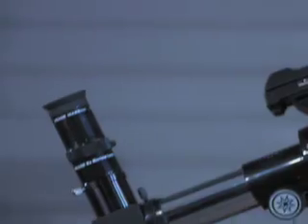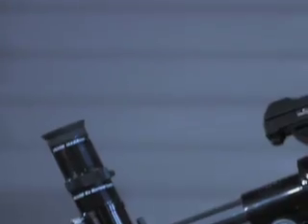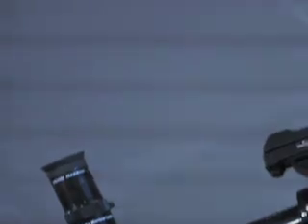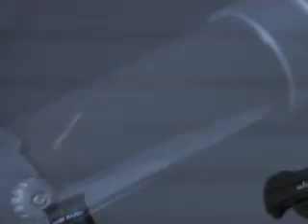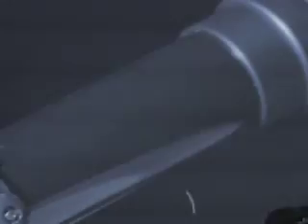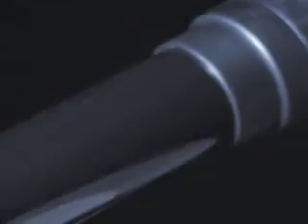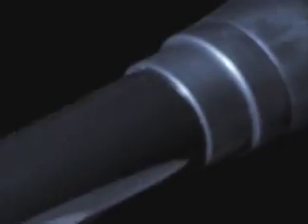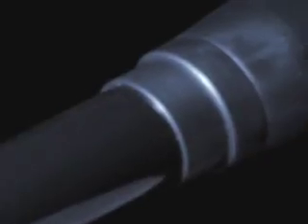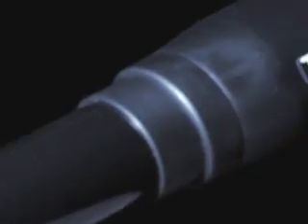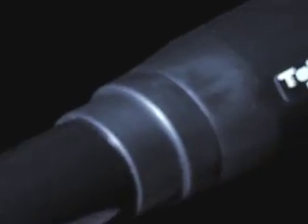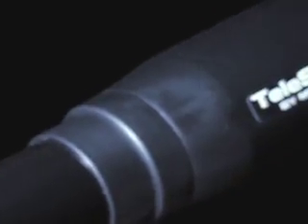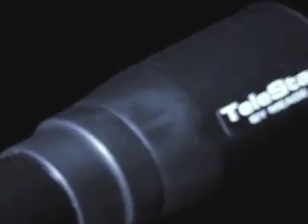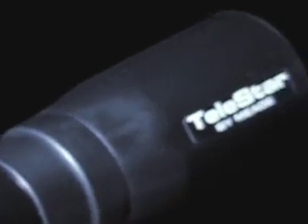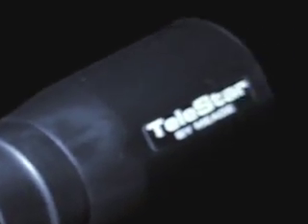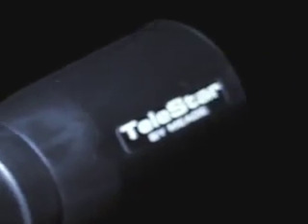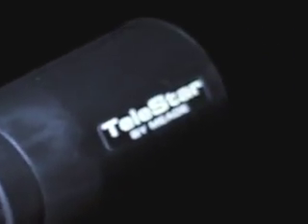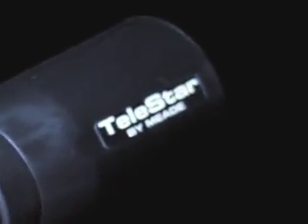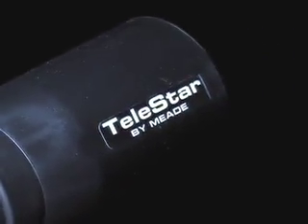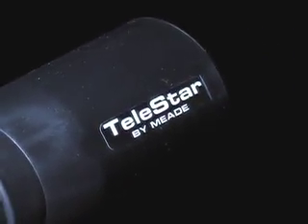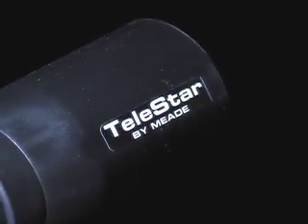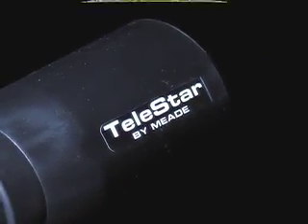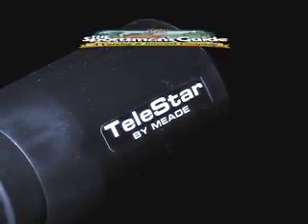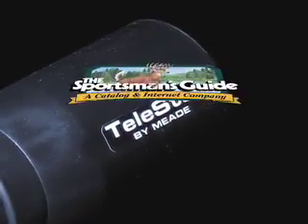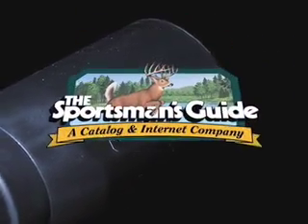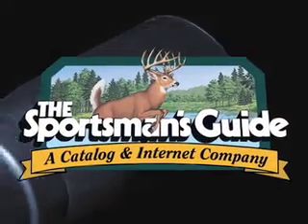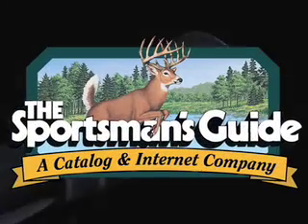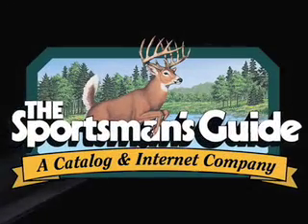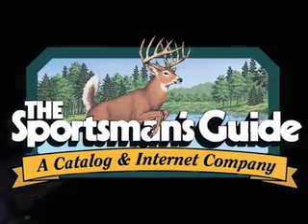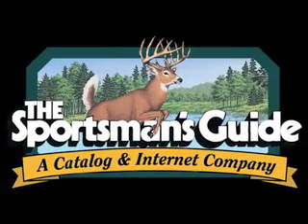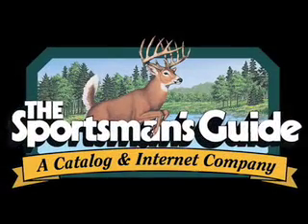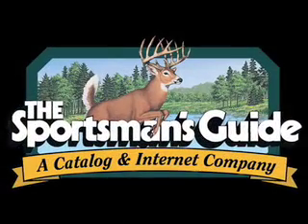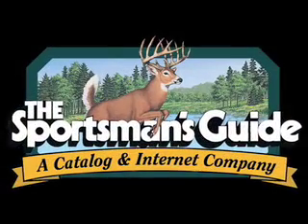This huge savings deal is moving out at light speed. Get yours, or a gift, right now.